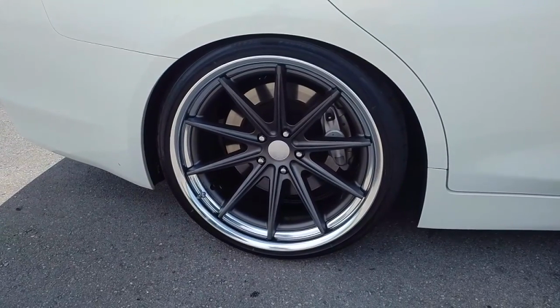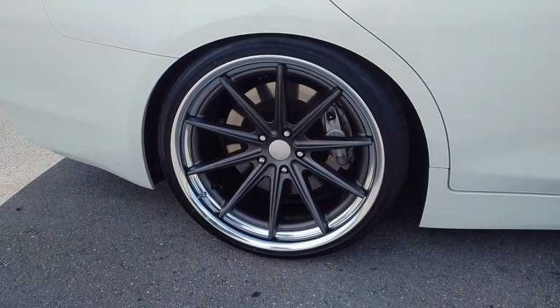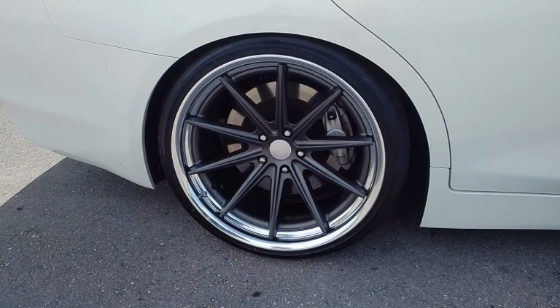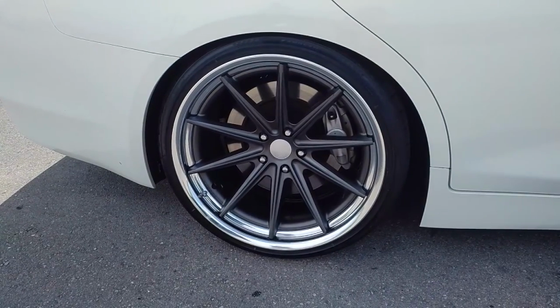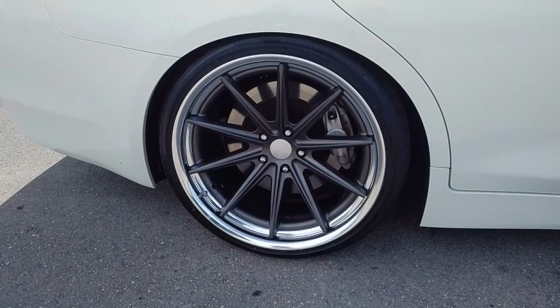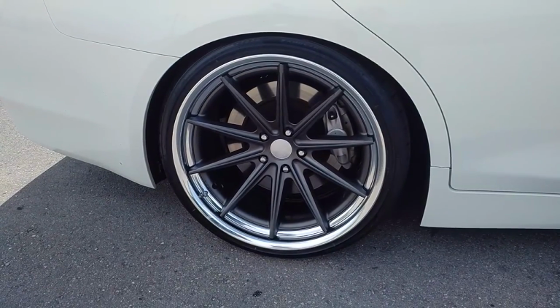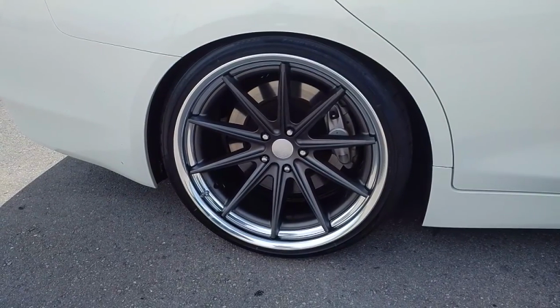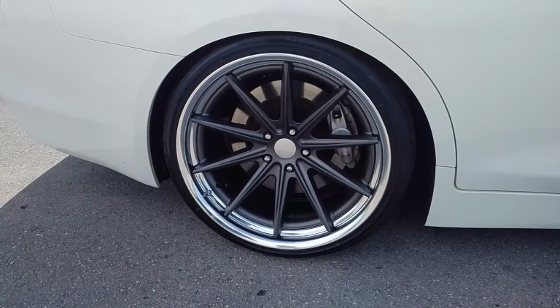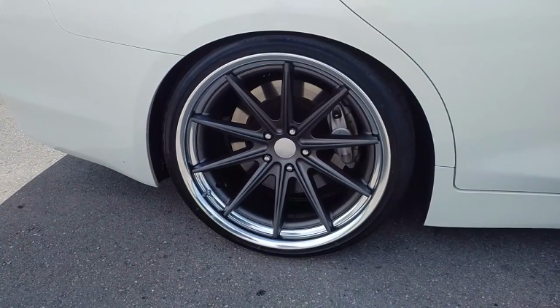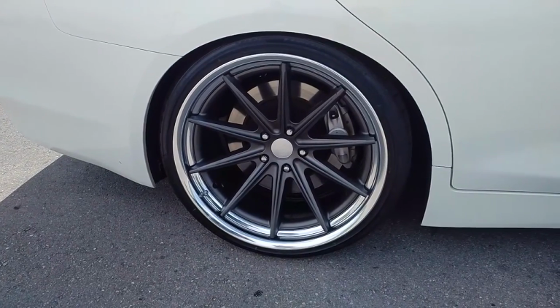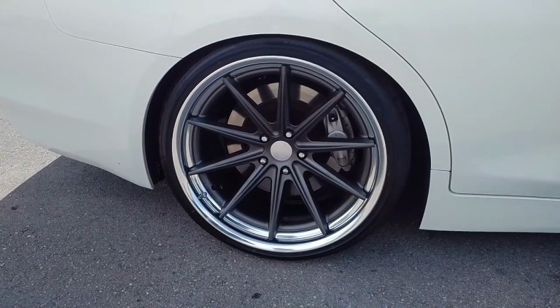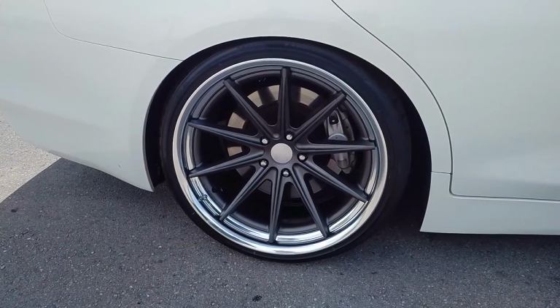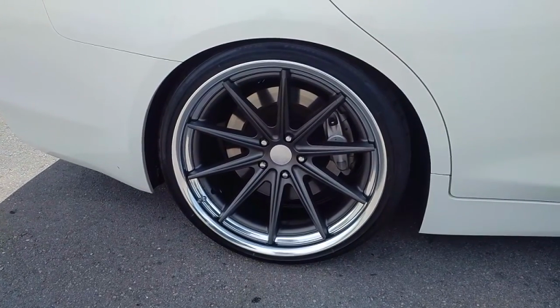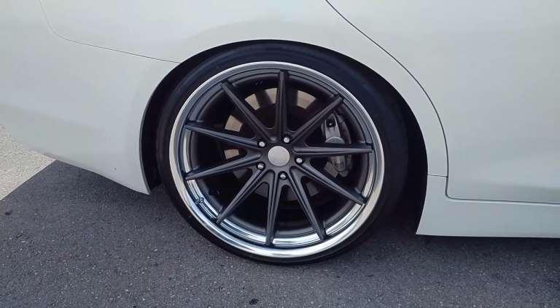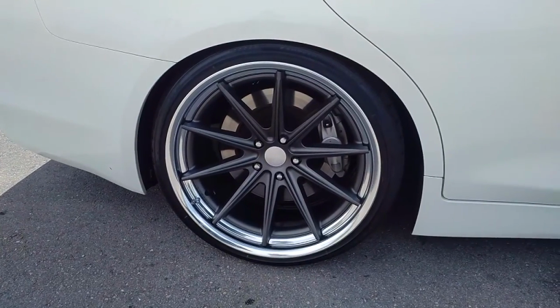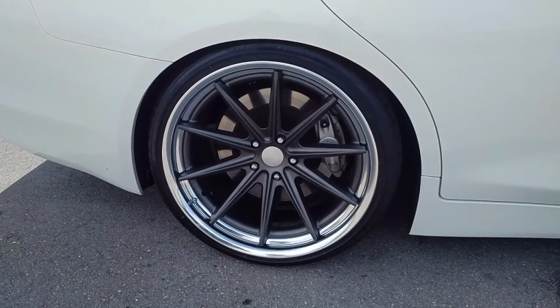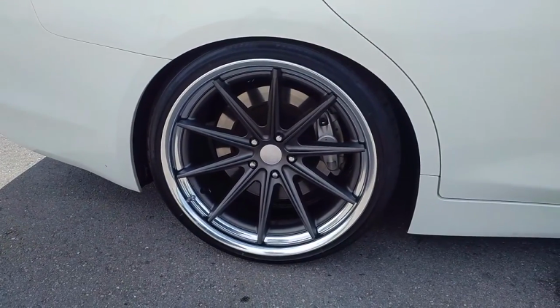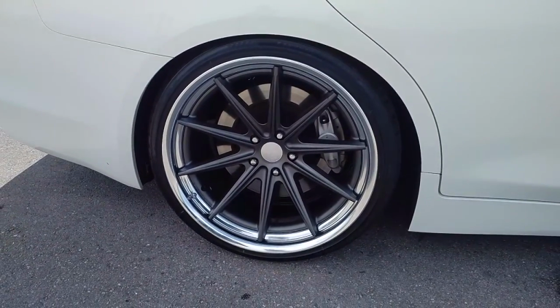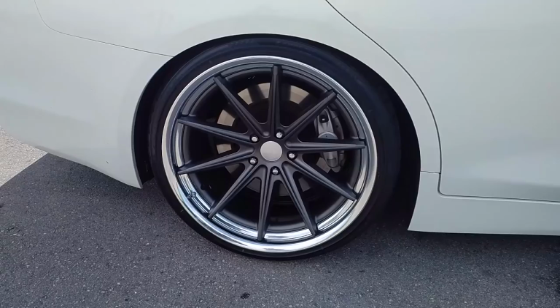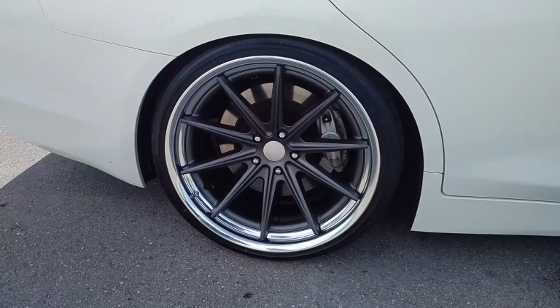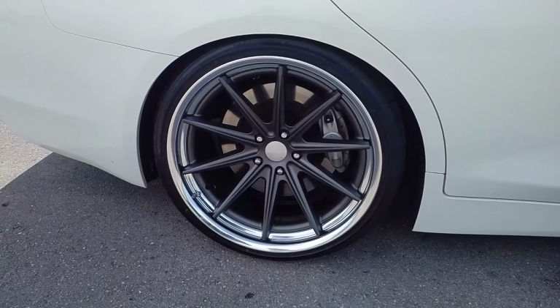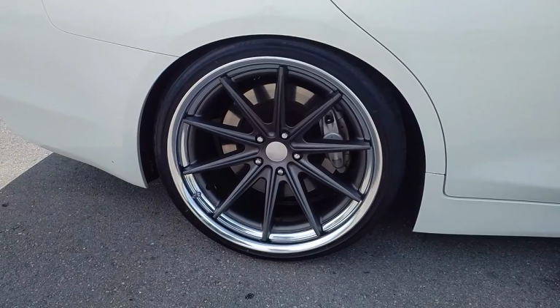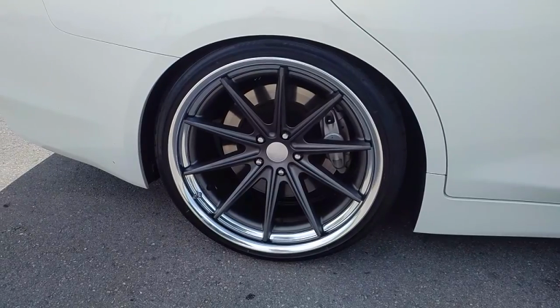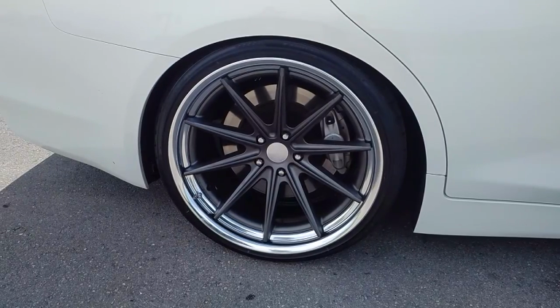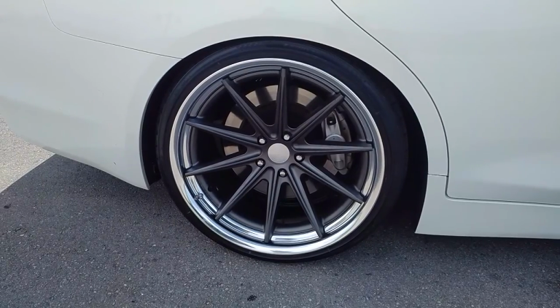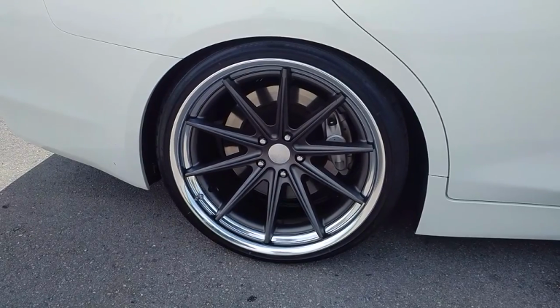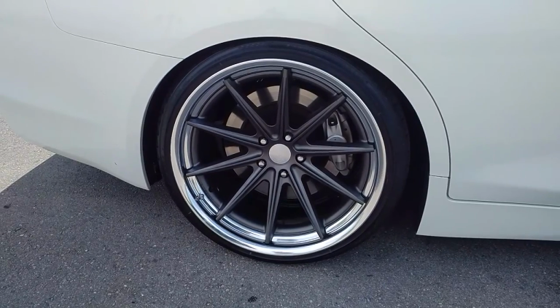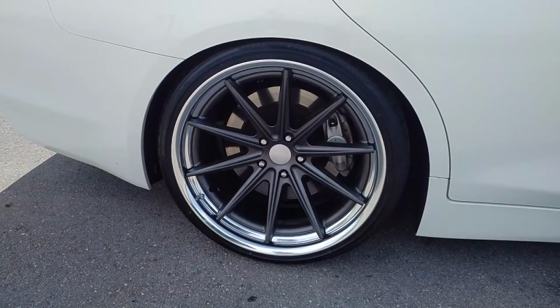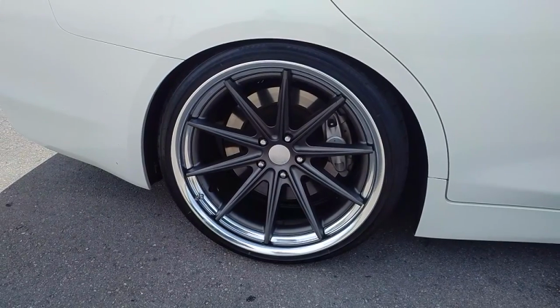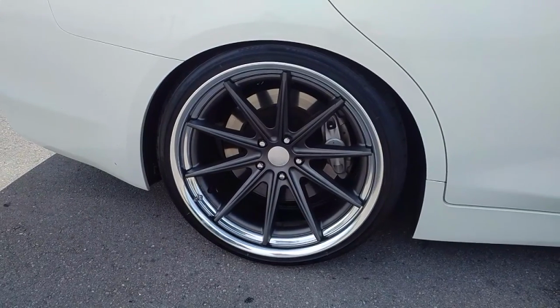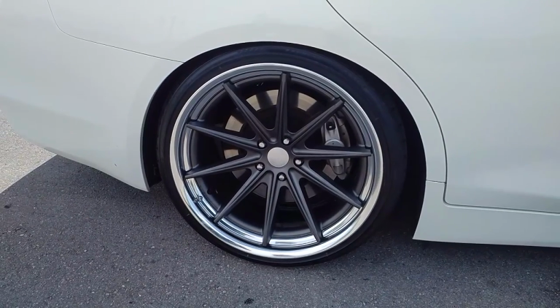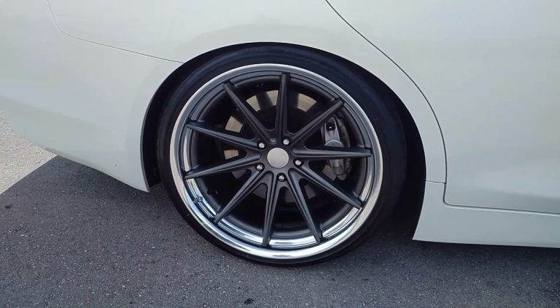Great looking wheel. Vossen always has high quality wheels, so you always get what you pay for when you get a Vossen wheel.